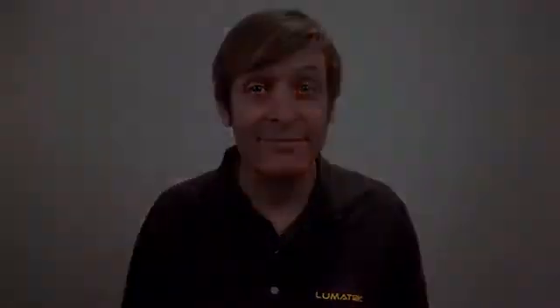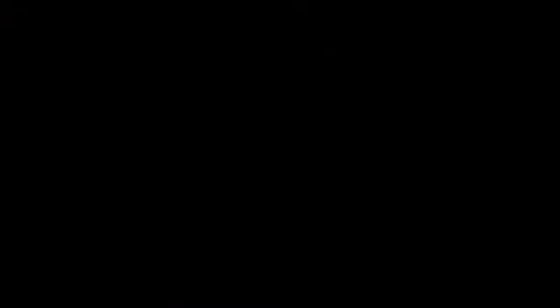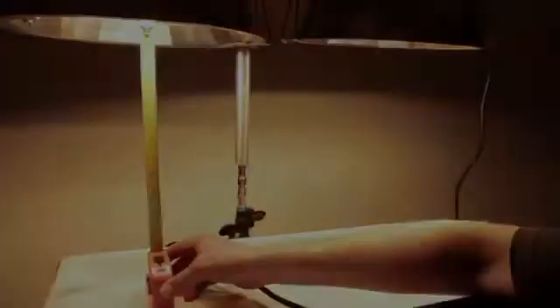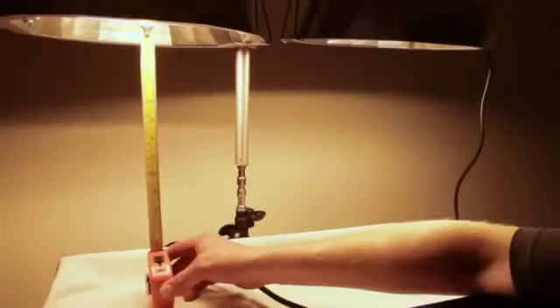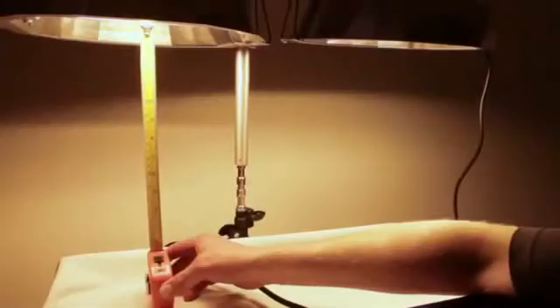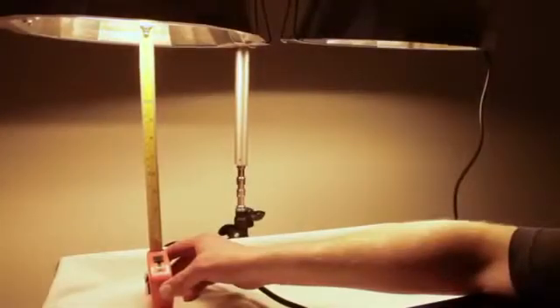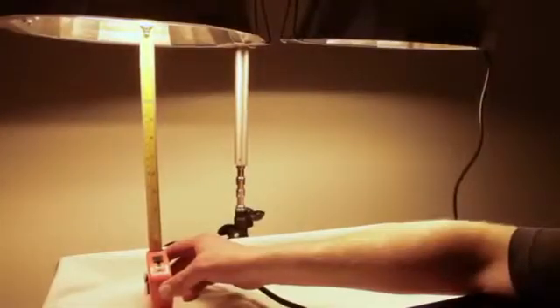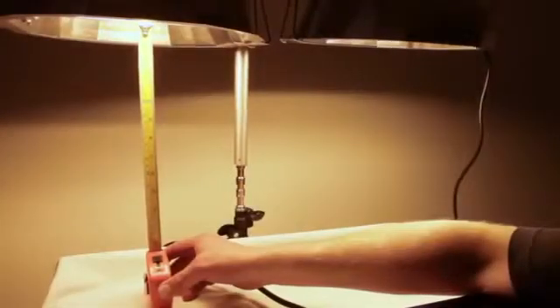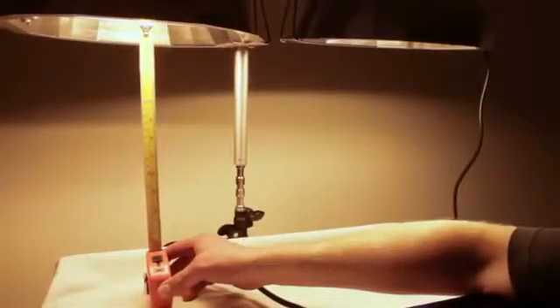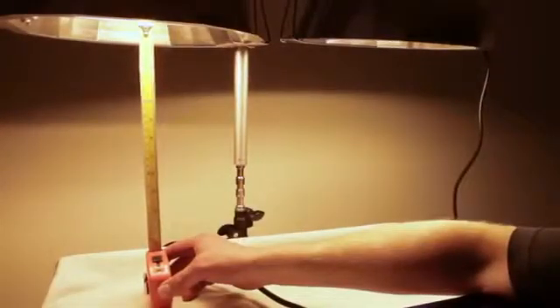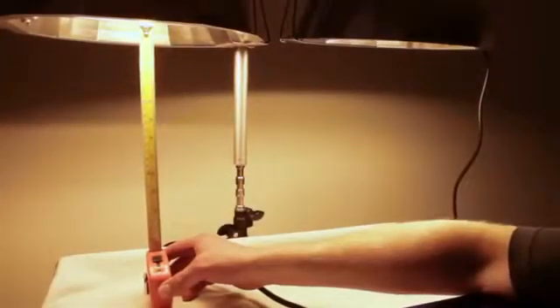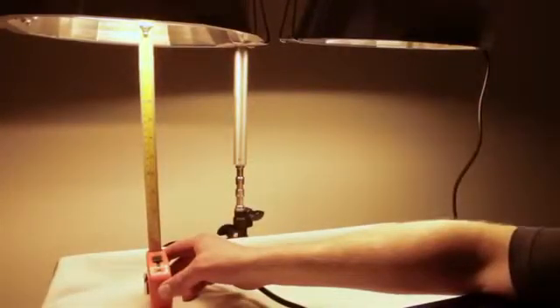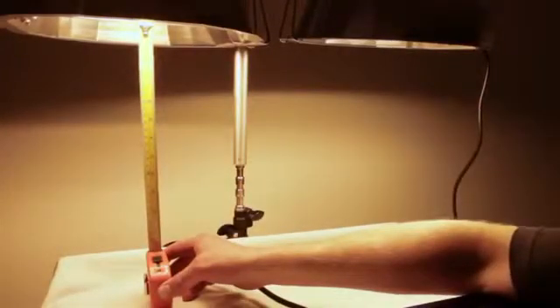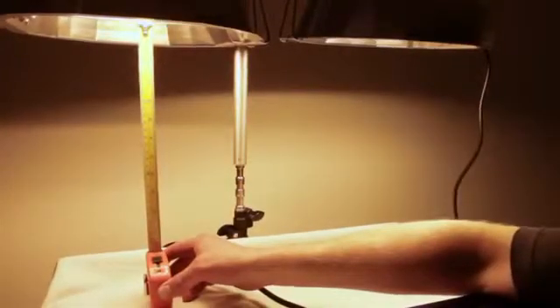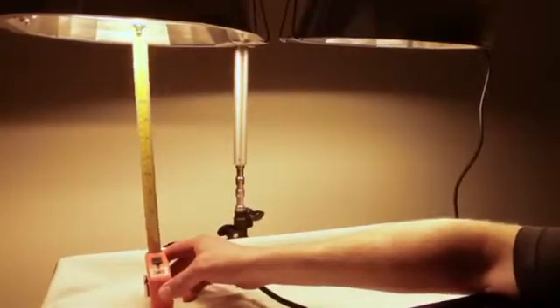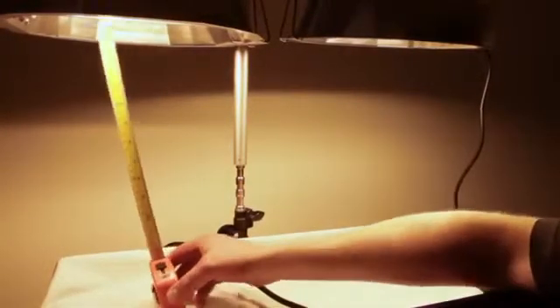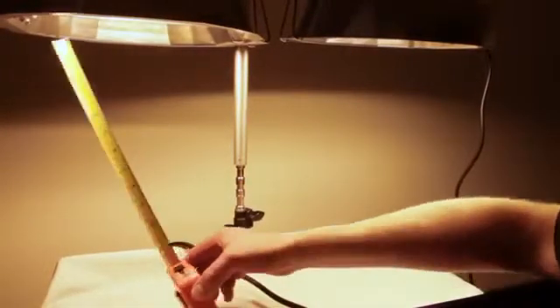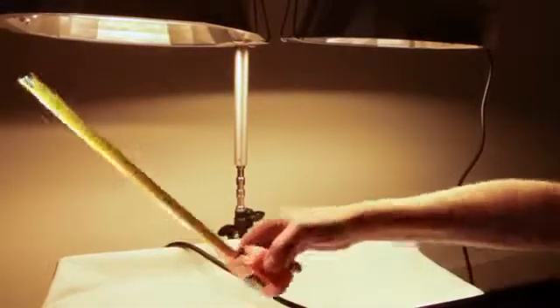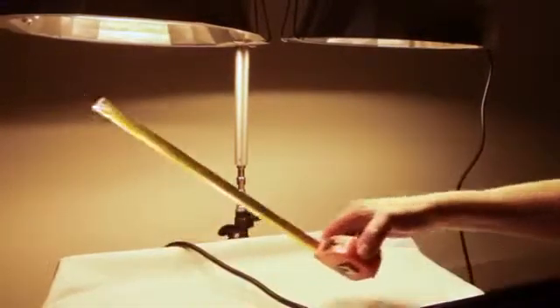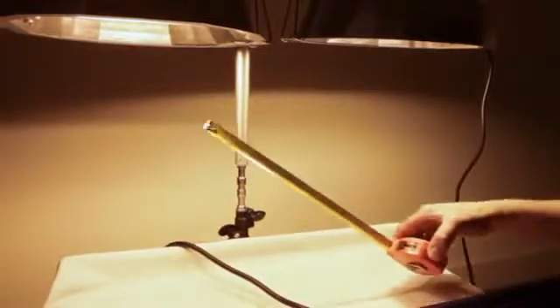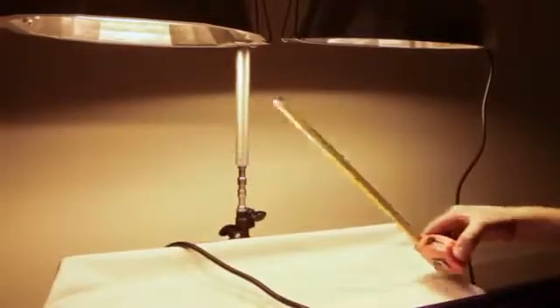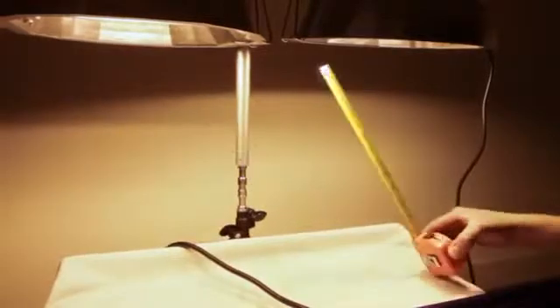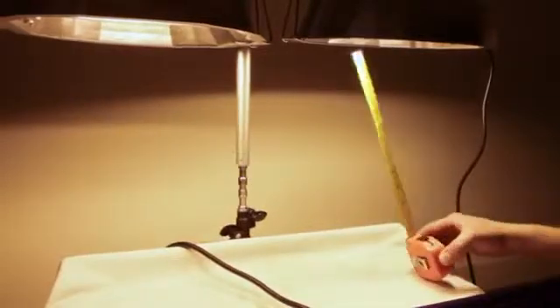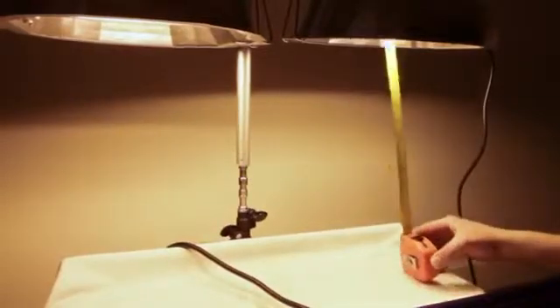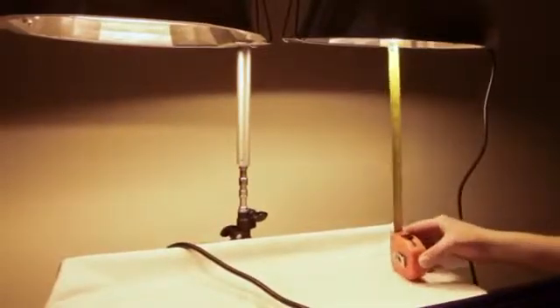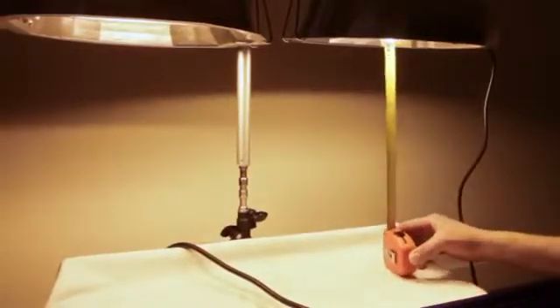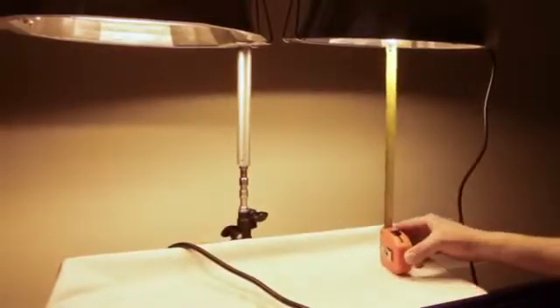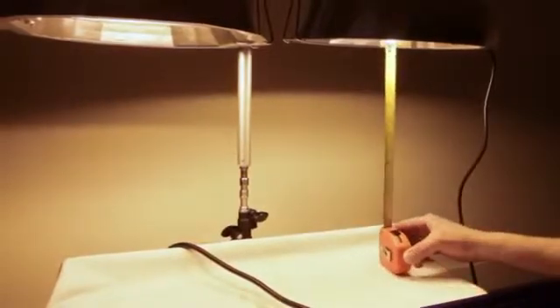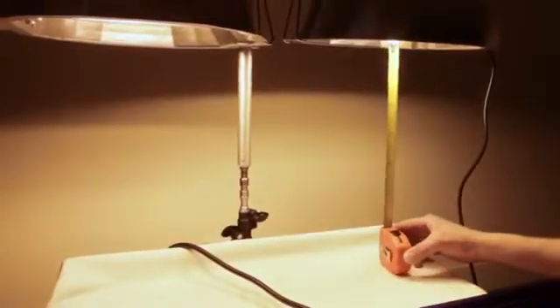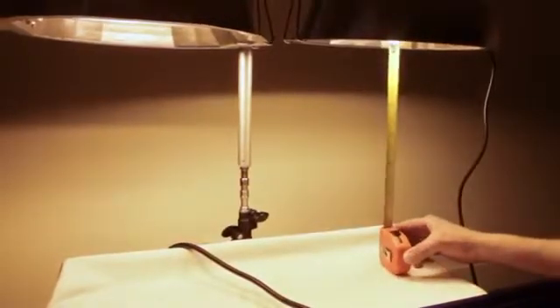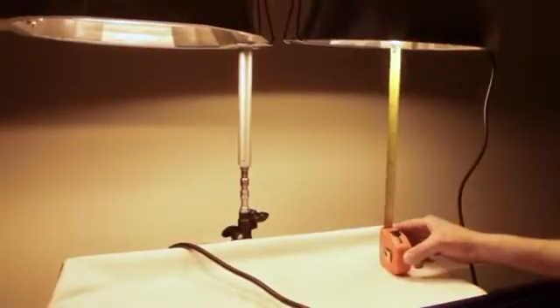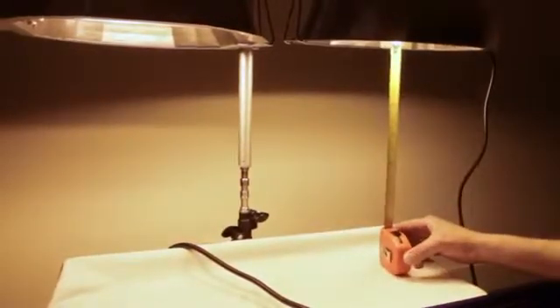For the purposes of this demonstration, I just want to show that we are going to be taking measurements from the same distance from each lamp.